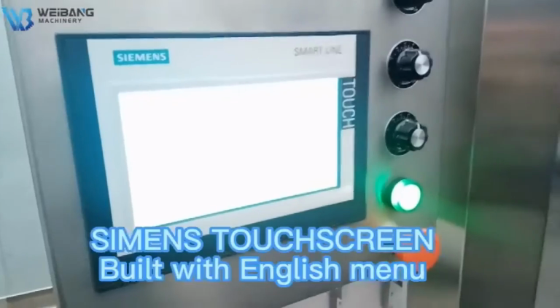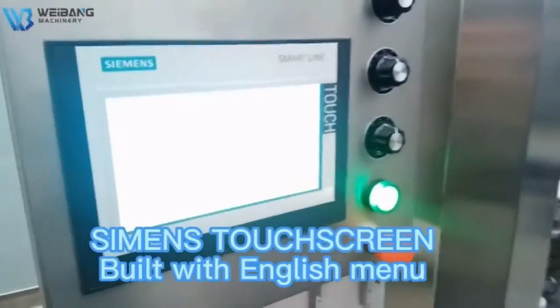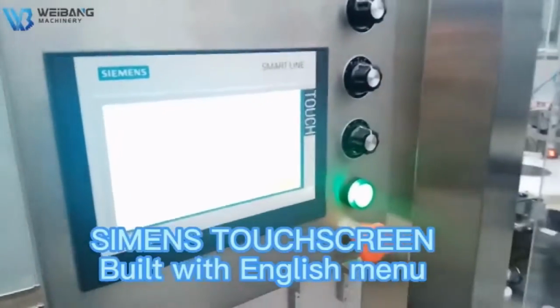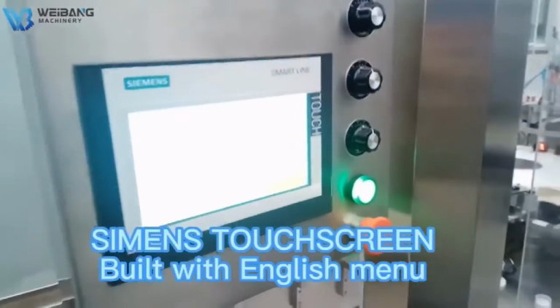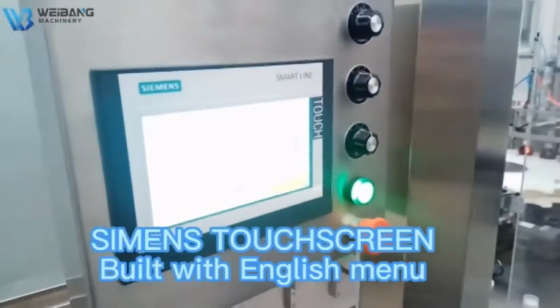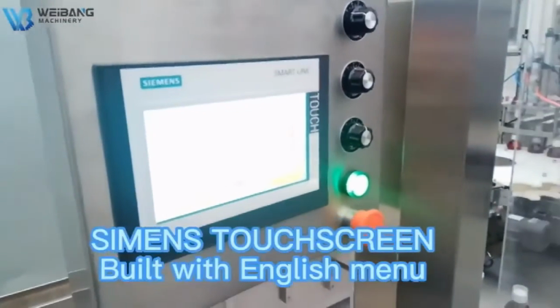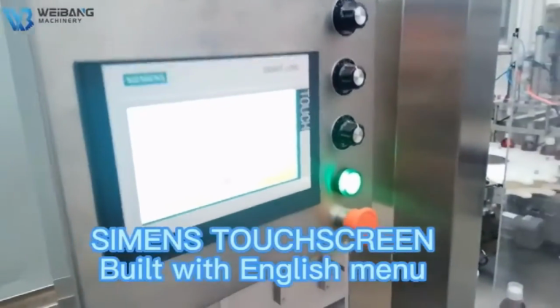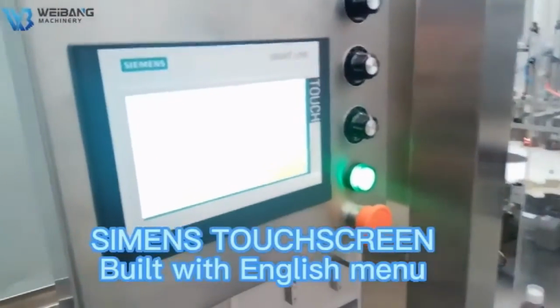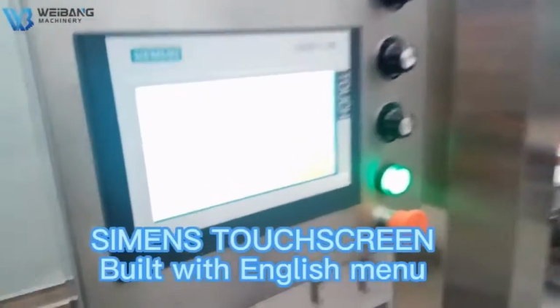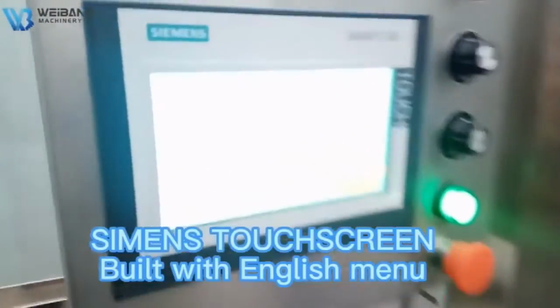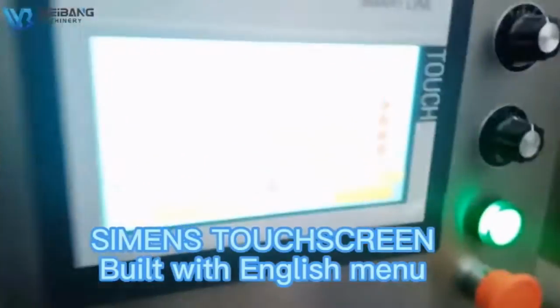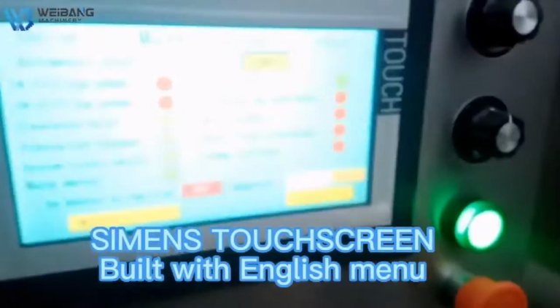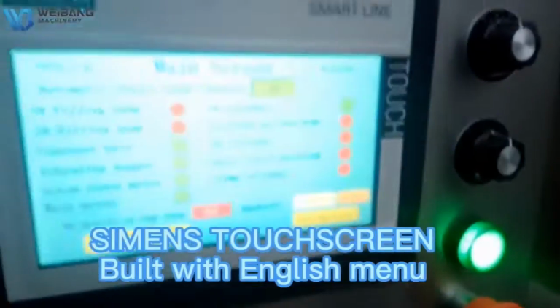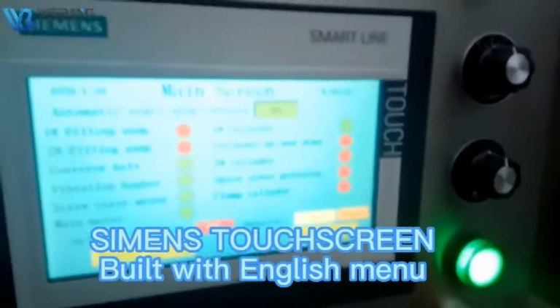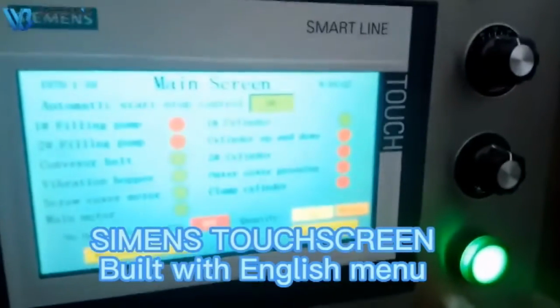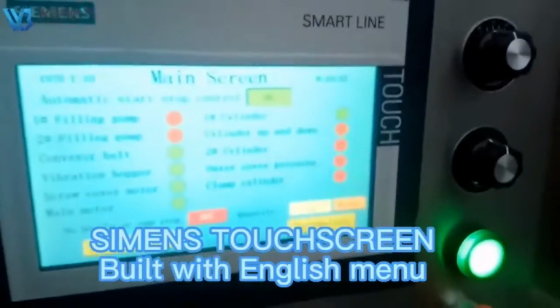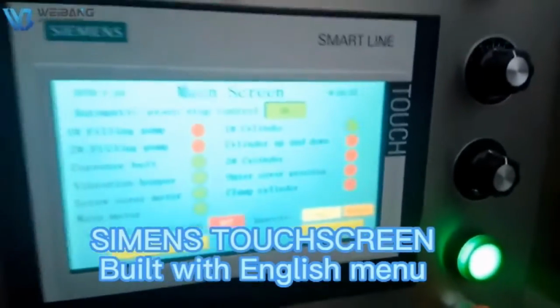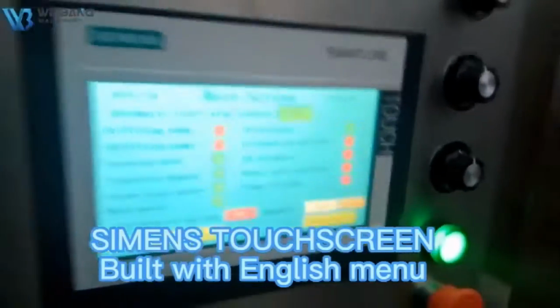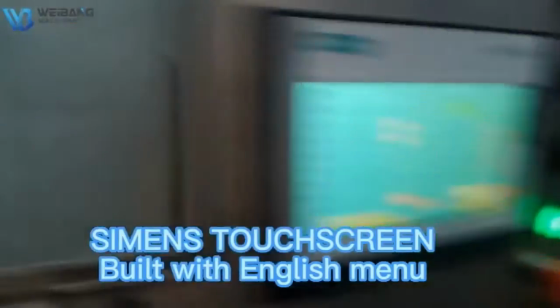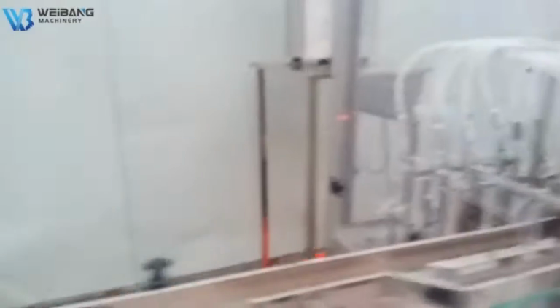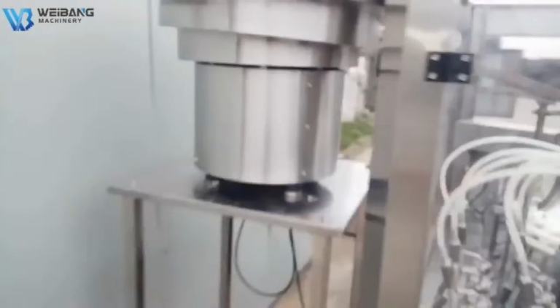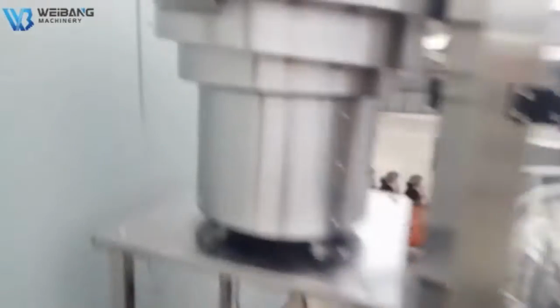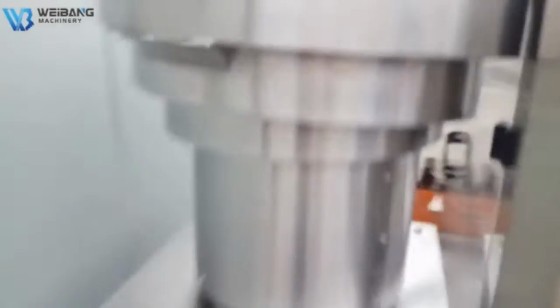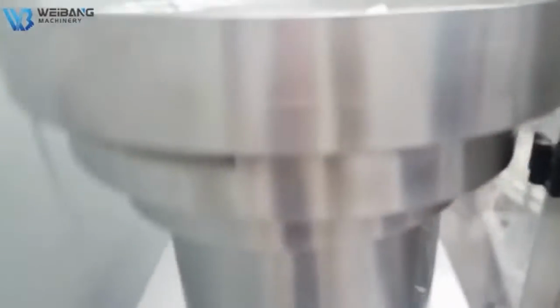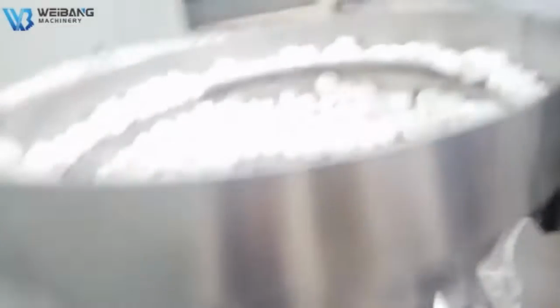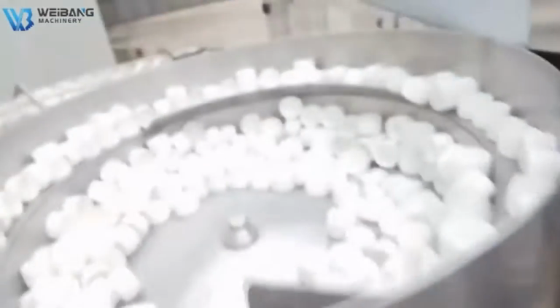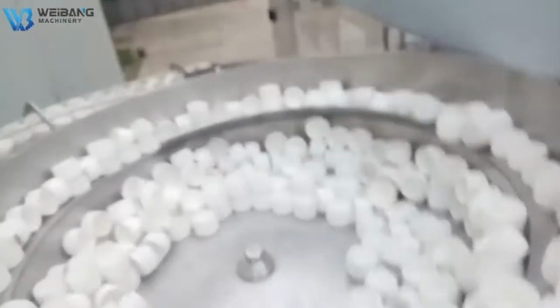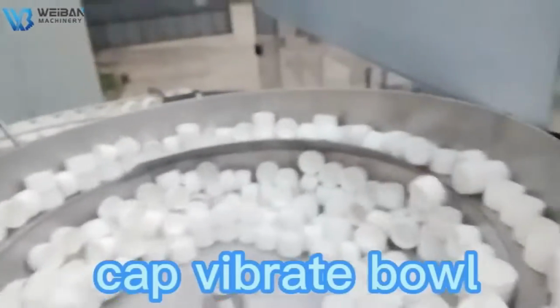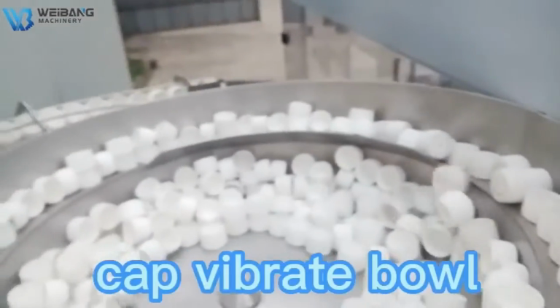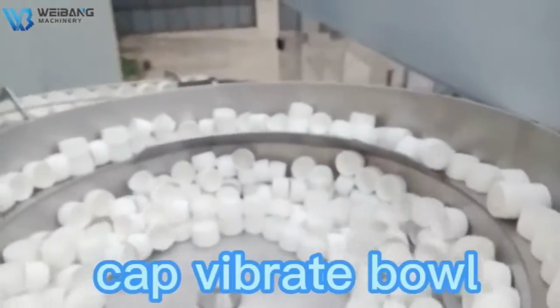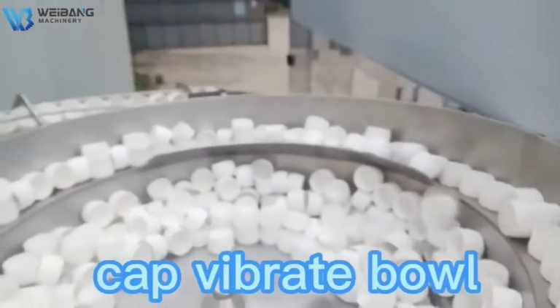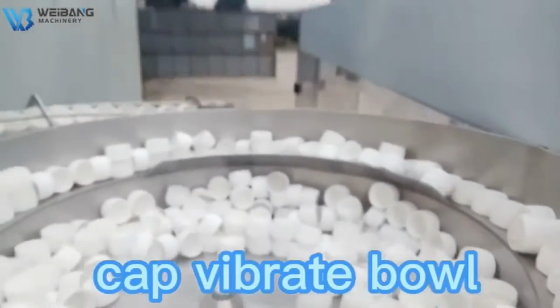Simon's touch screen. Built with English manual. Cap vibrate ball.